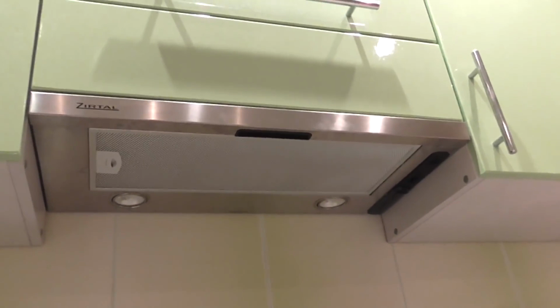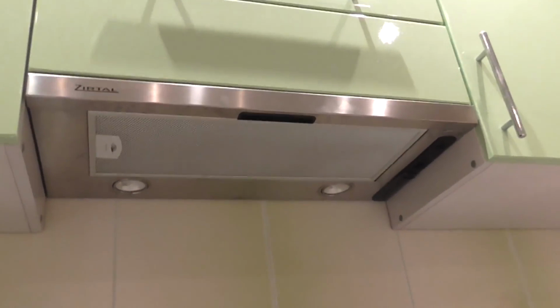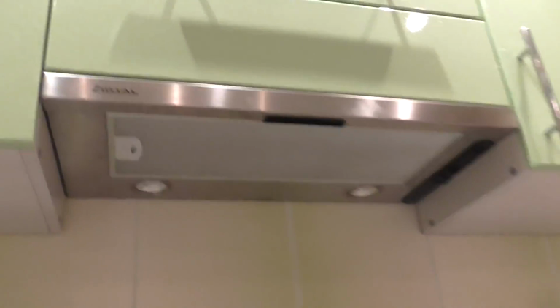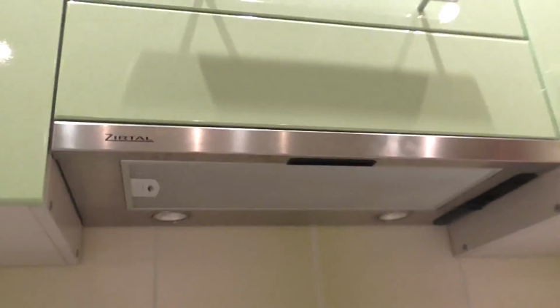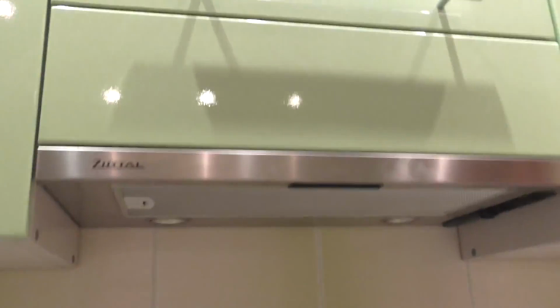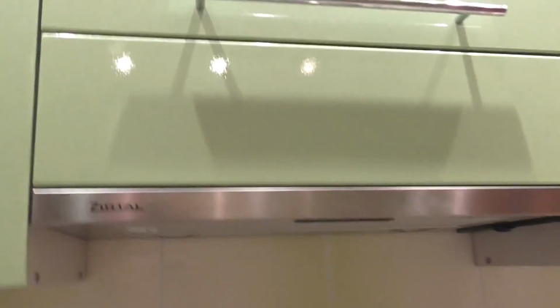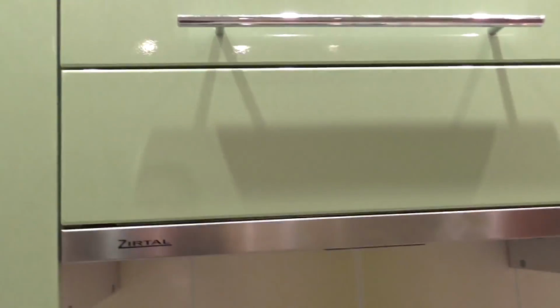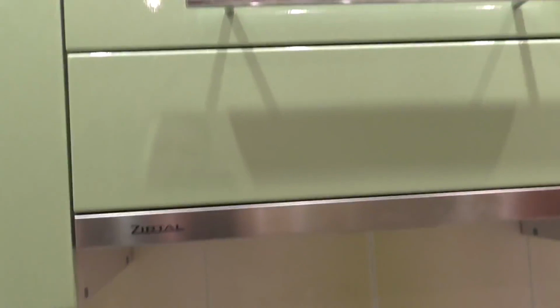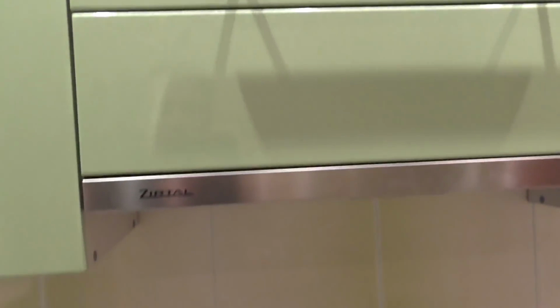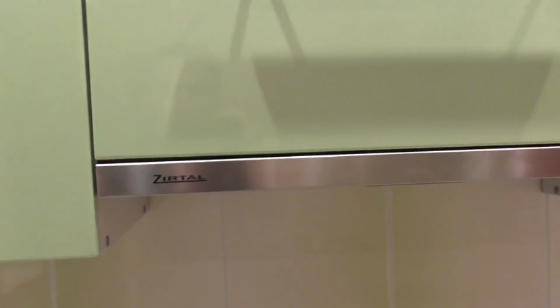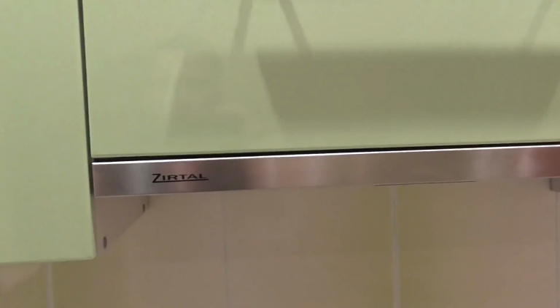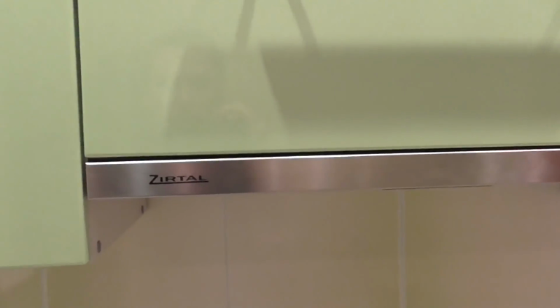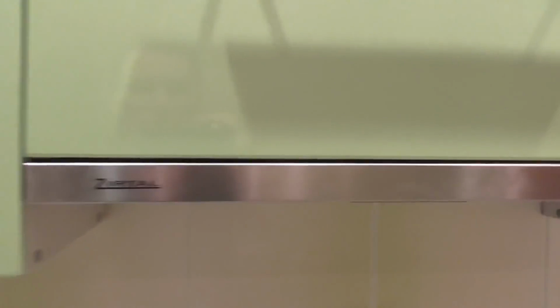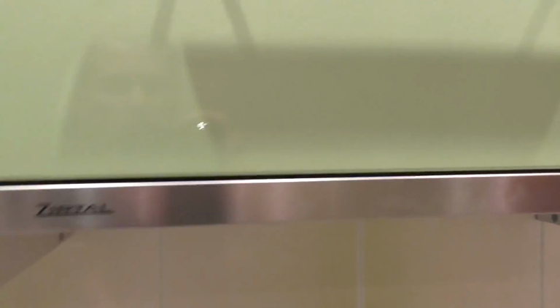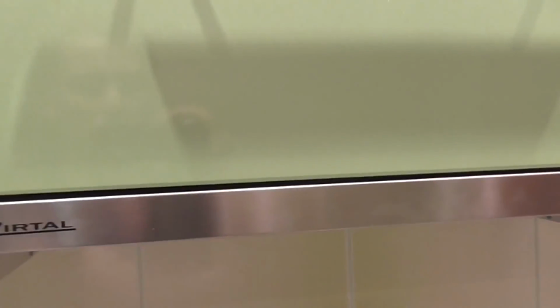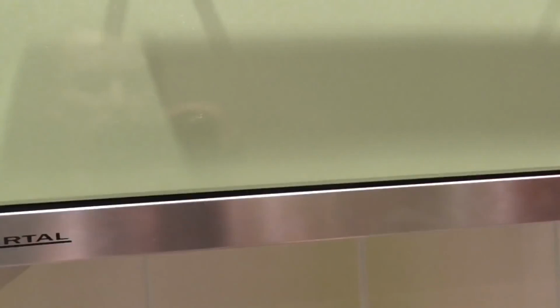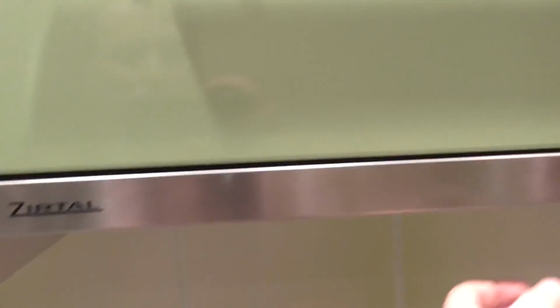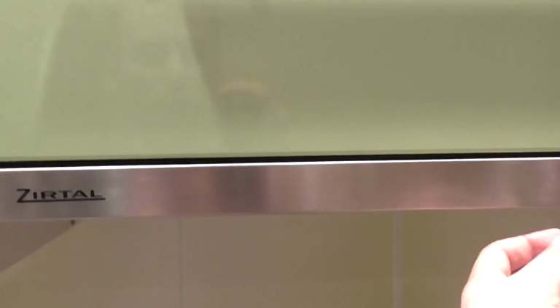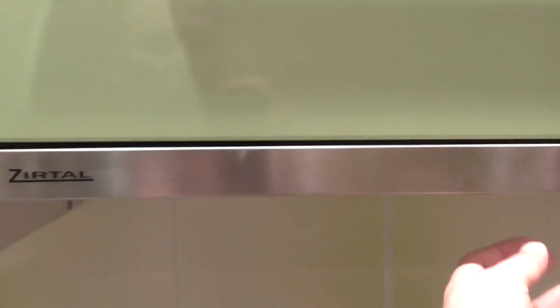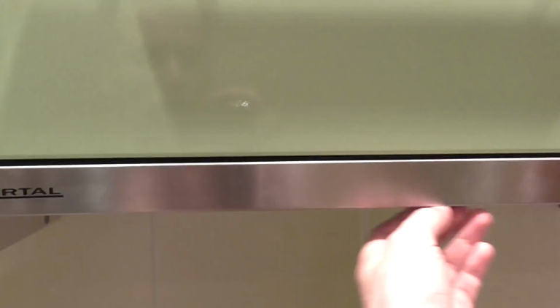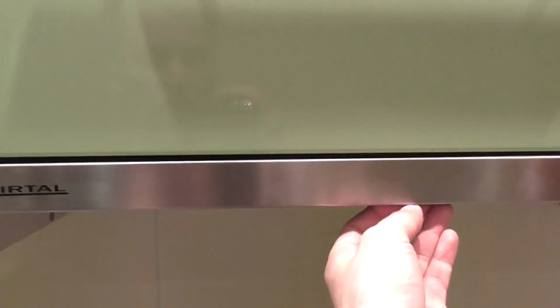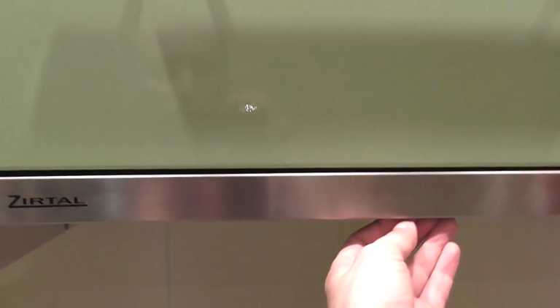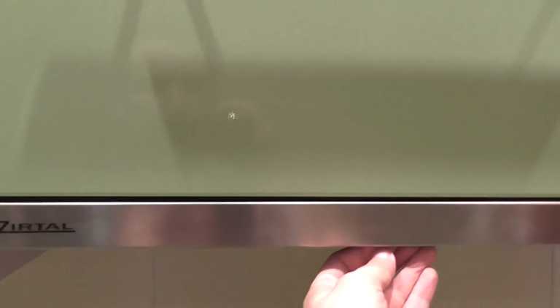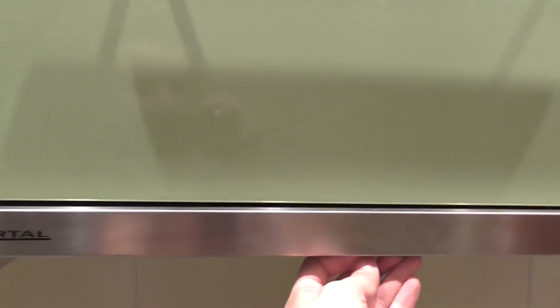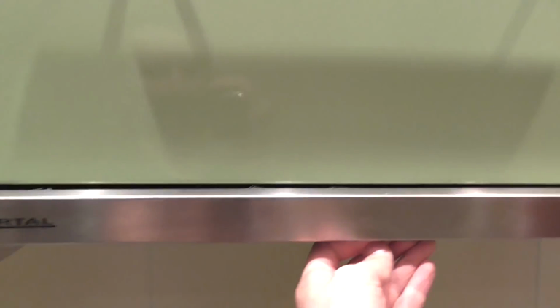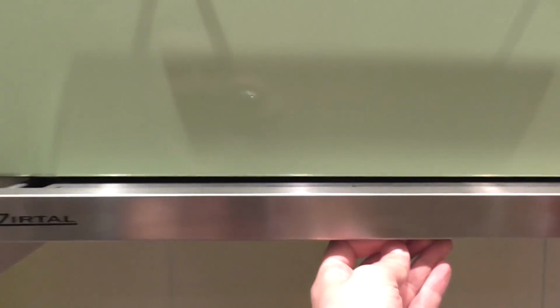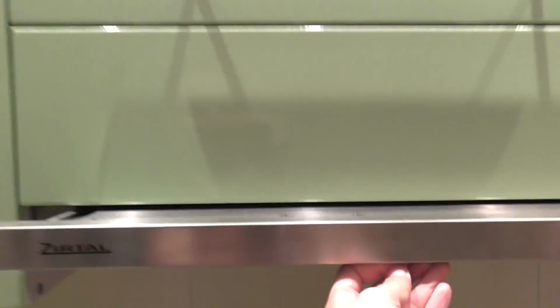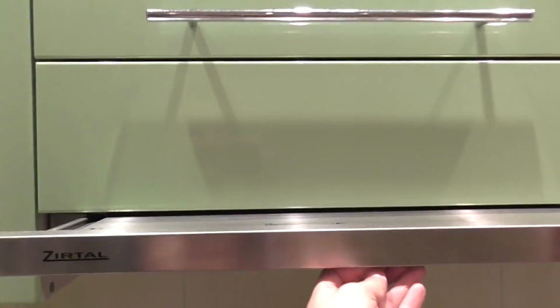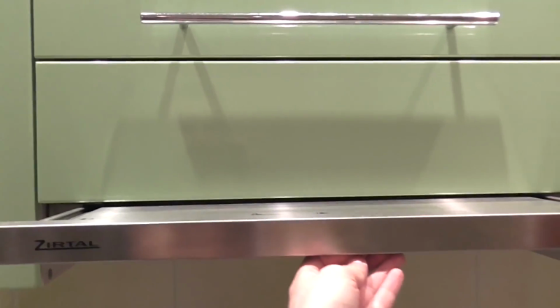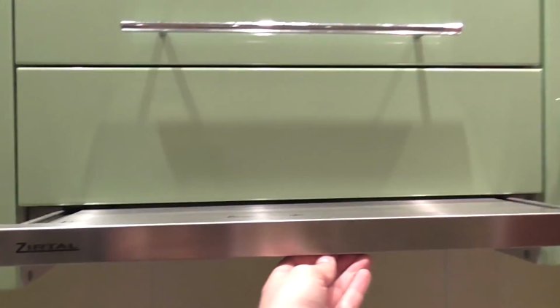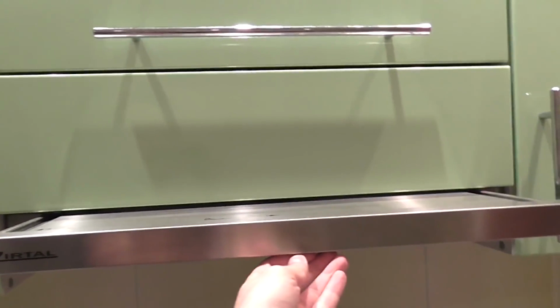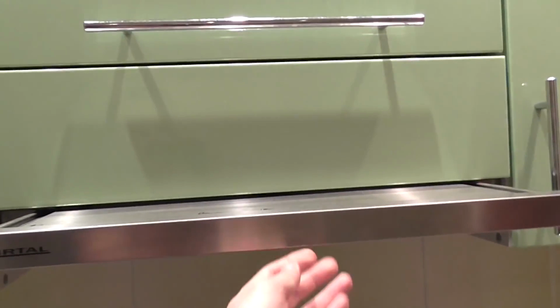My vent hood is from an Italian company, Zertel. It costs $150 and has two ventilators, with a capacity of 450 cubic meters per hour.